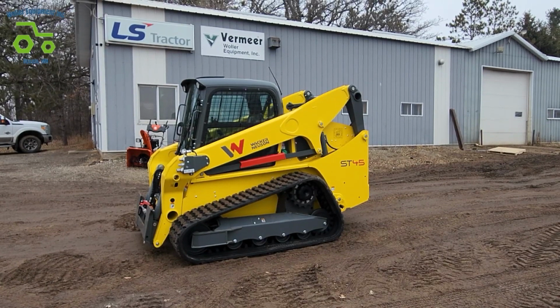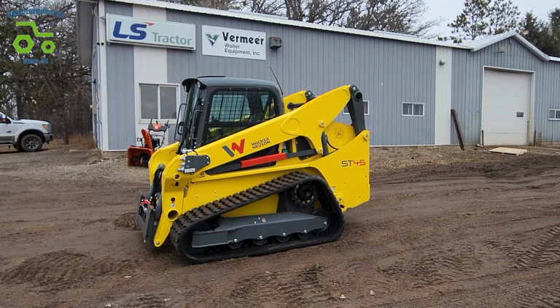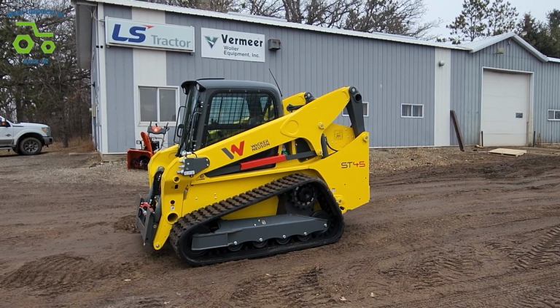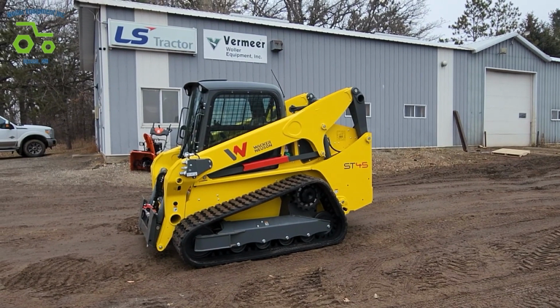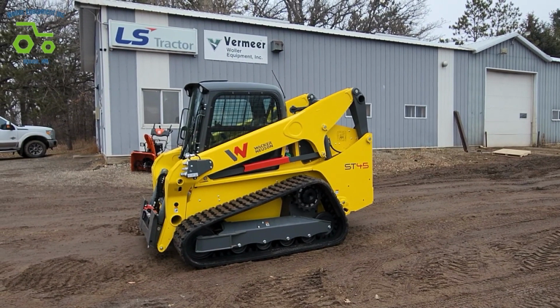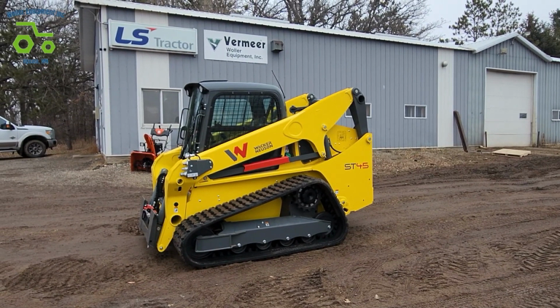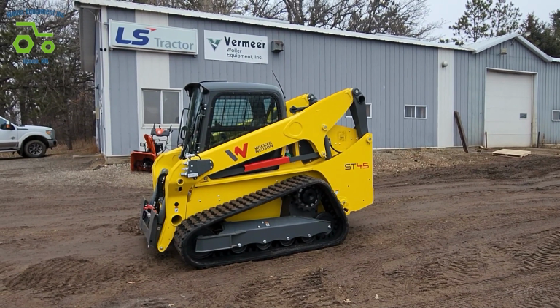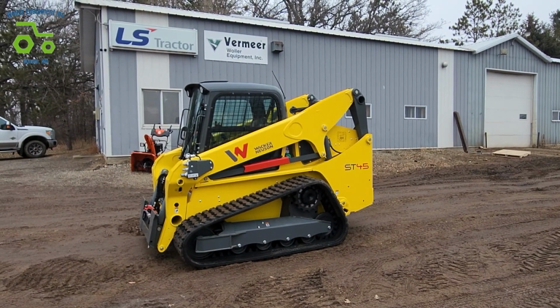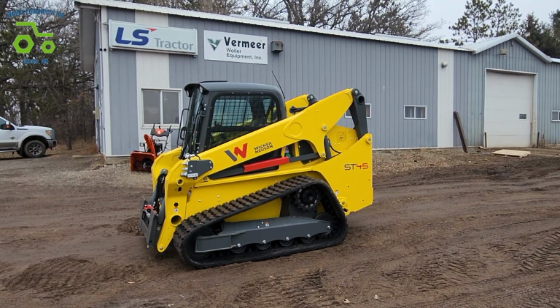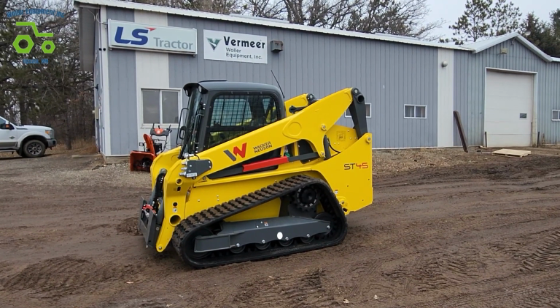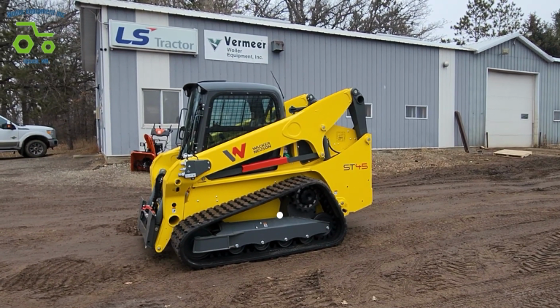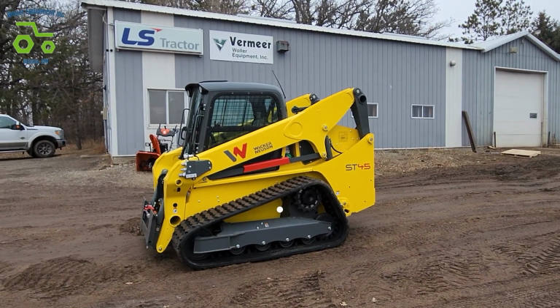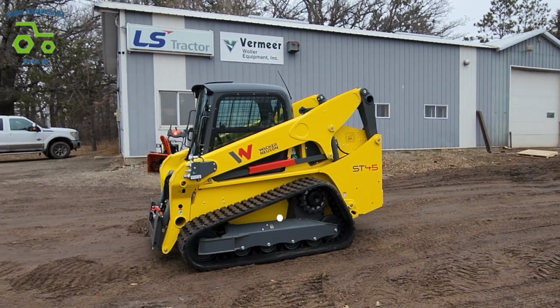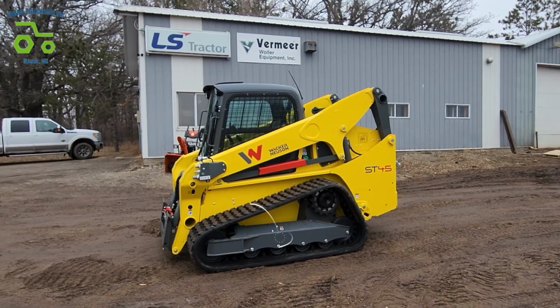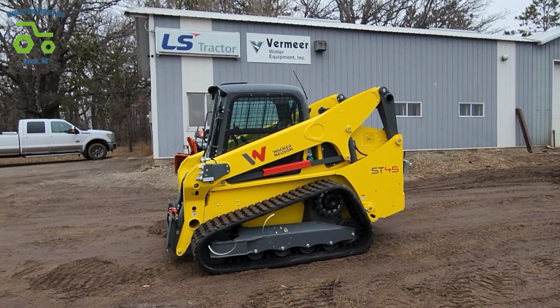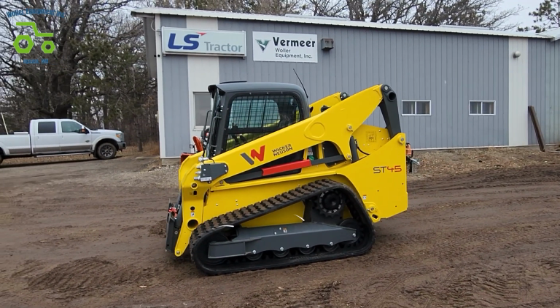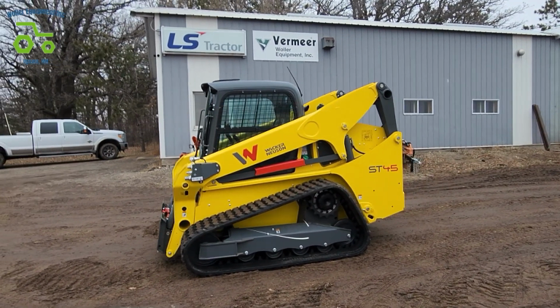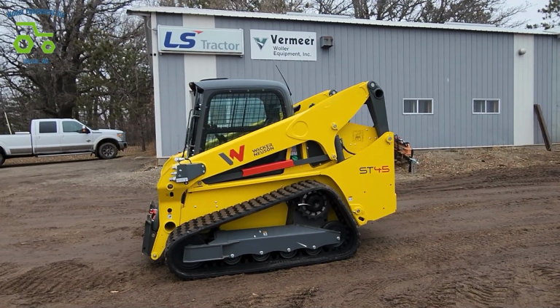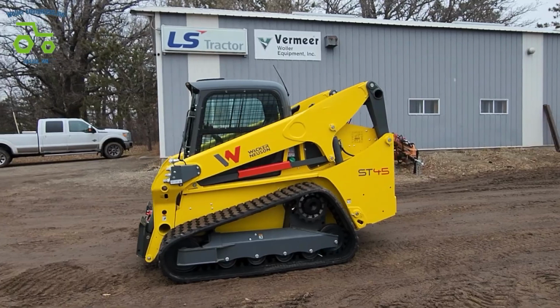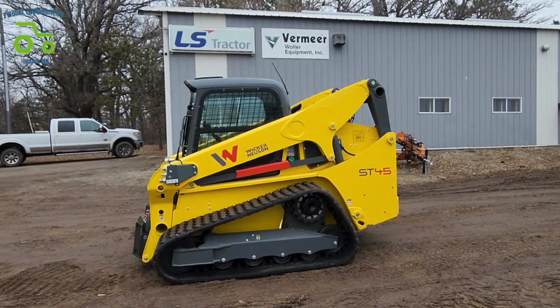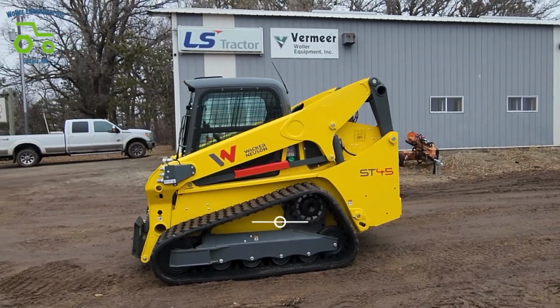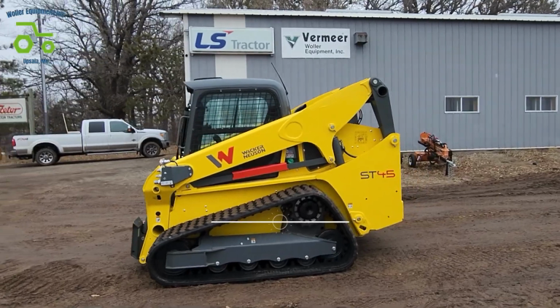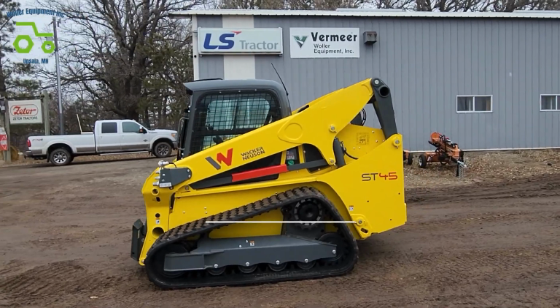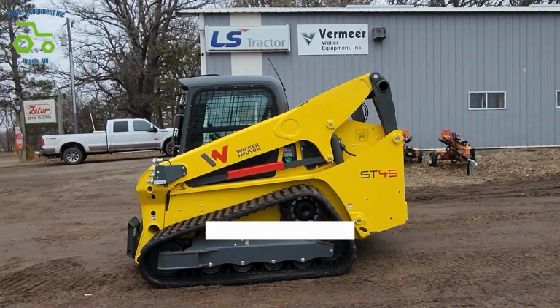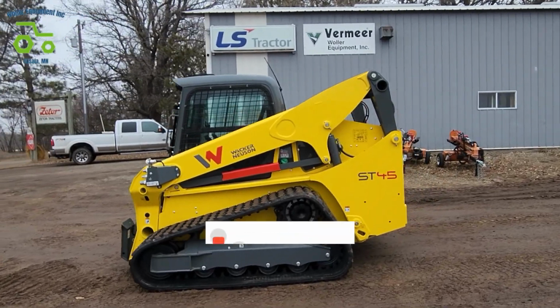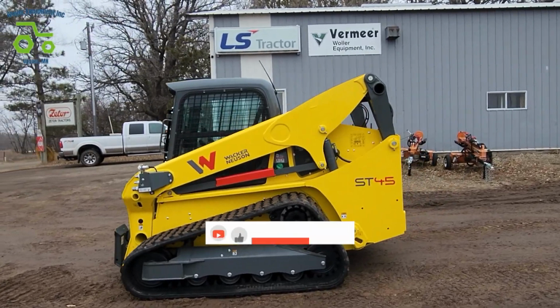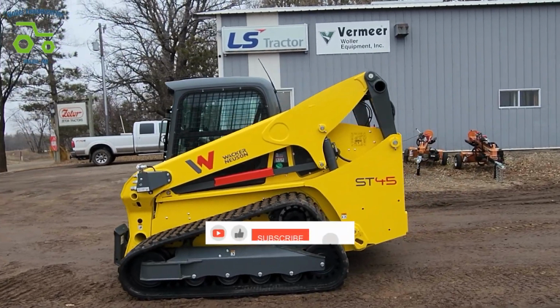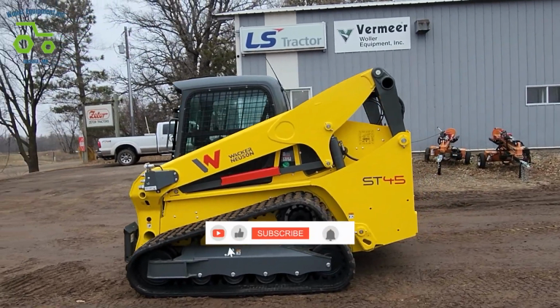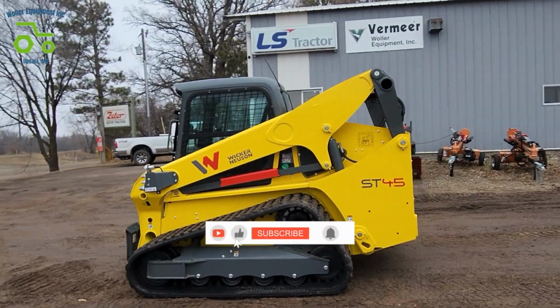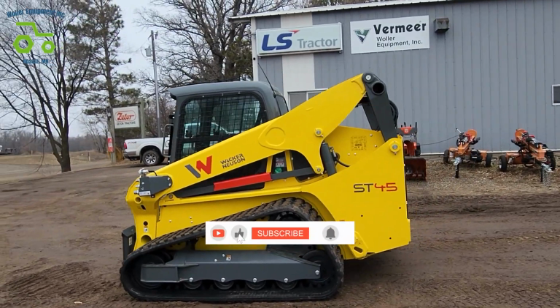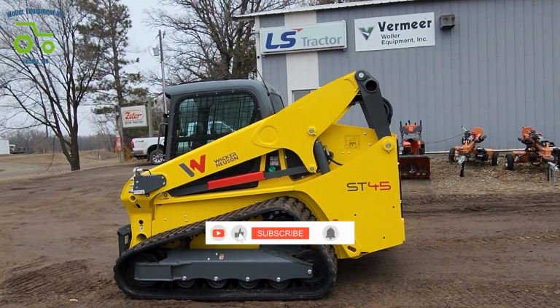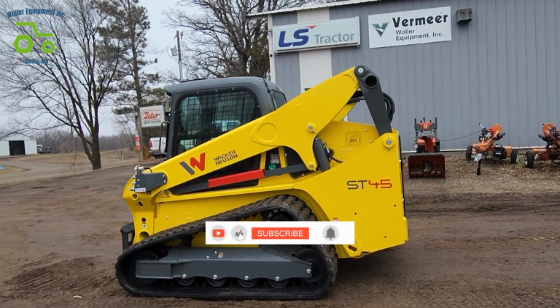This is Josh from Wooler Equipment. Today we're taking a look at a brand new ST45 from Wacker Neuson.